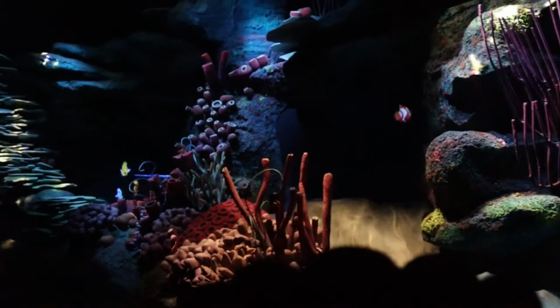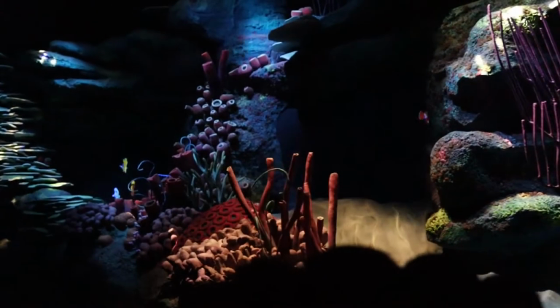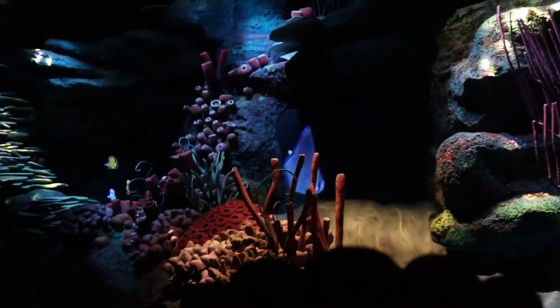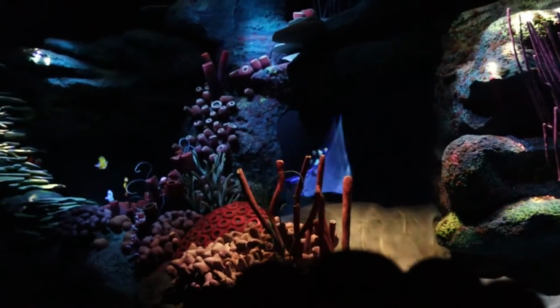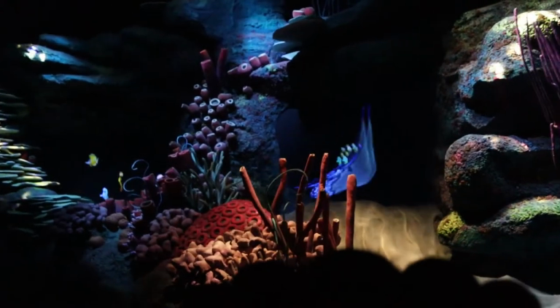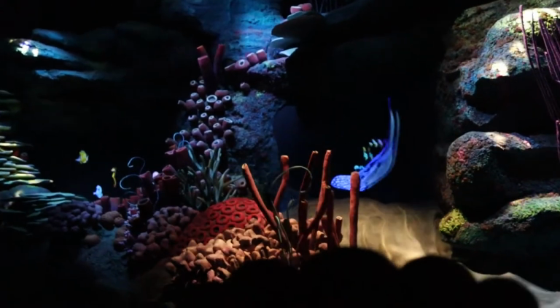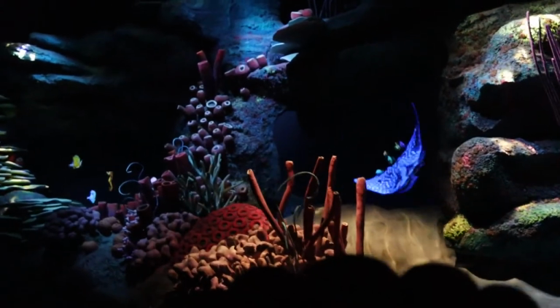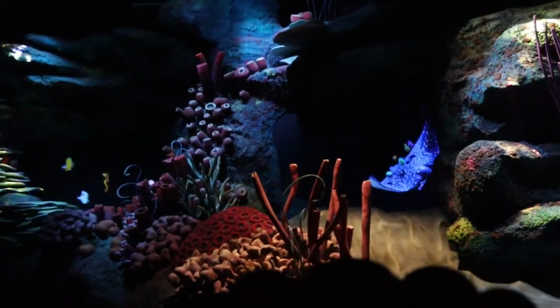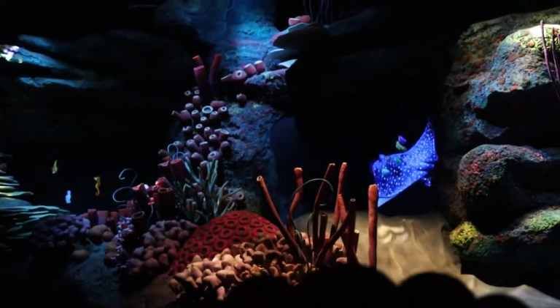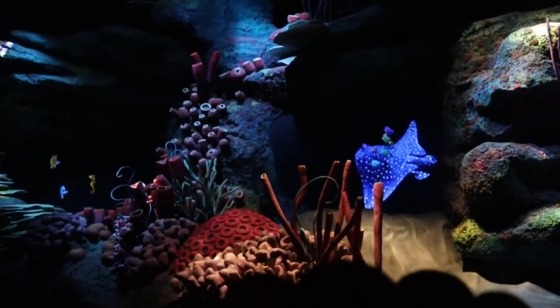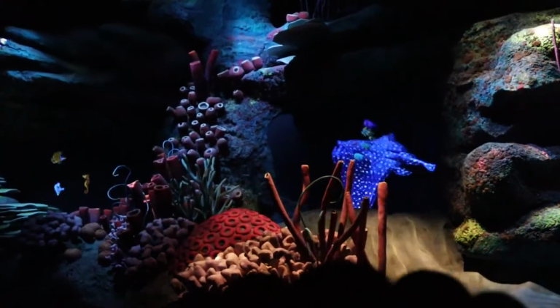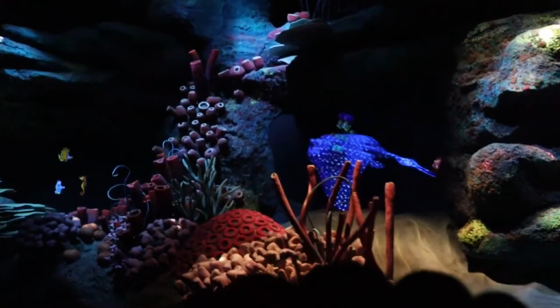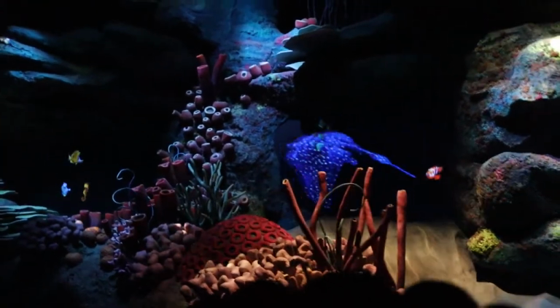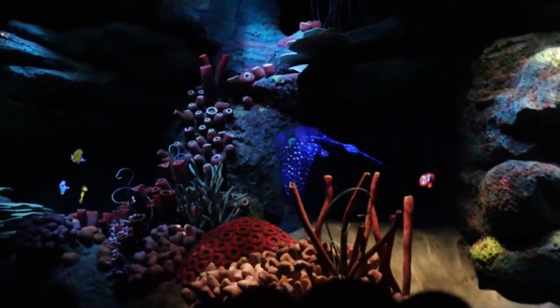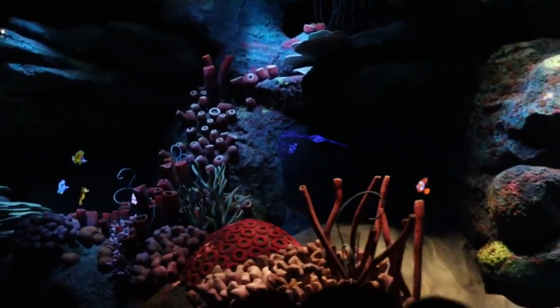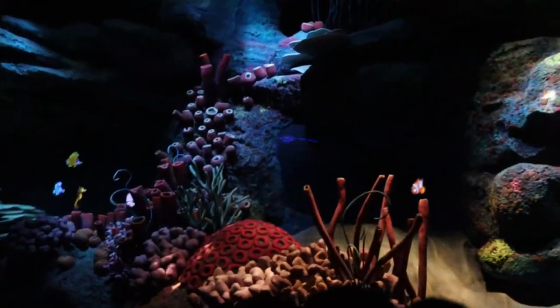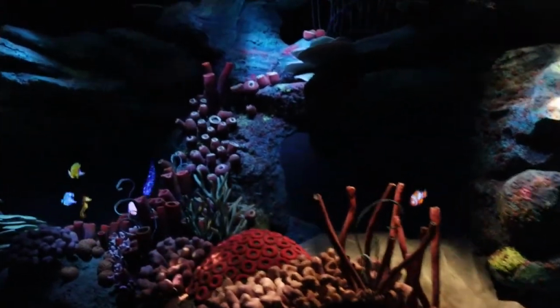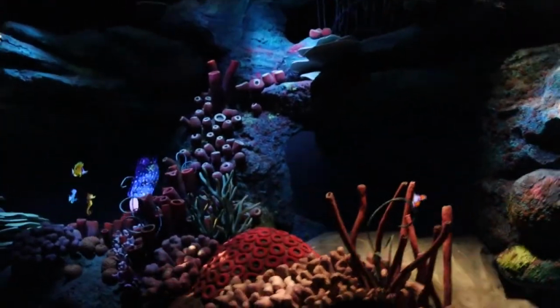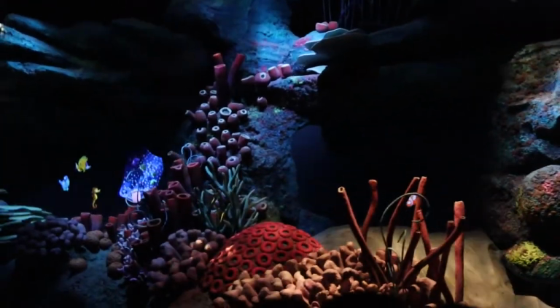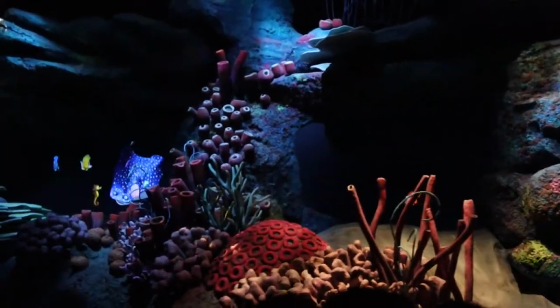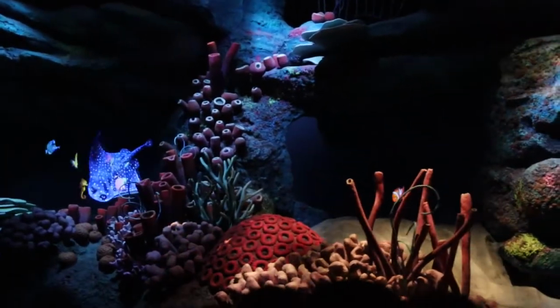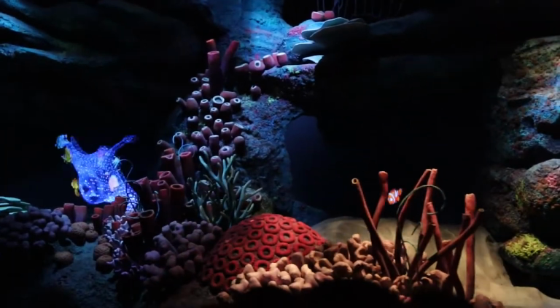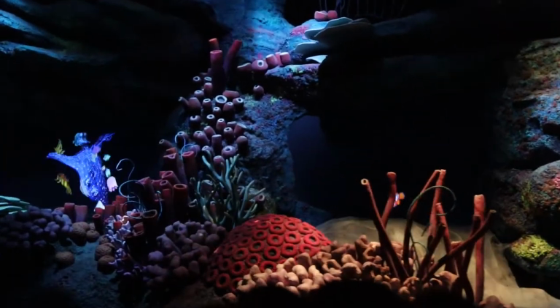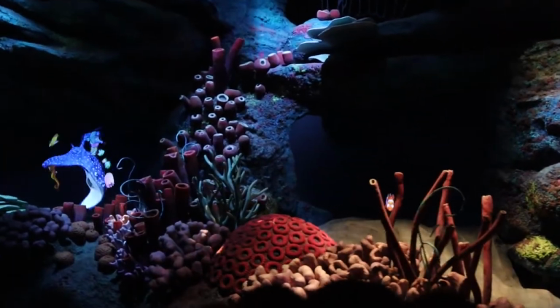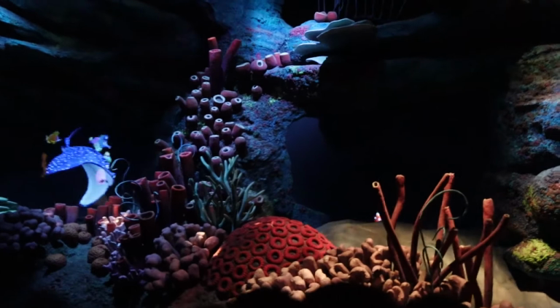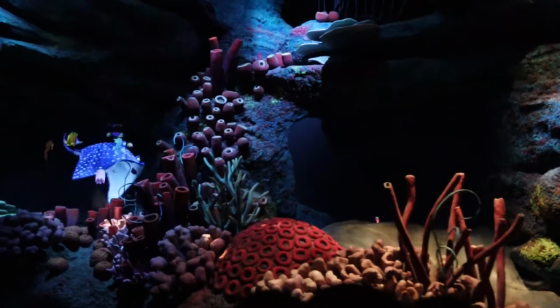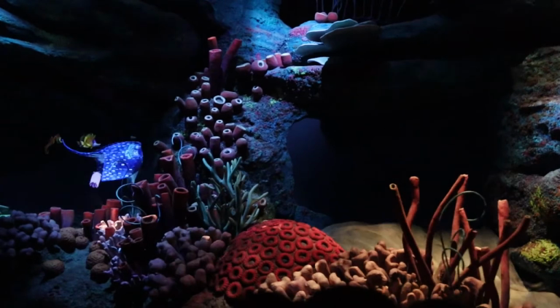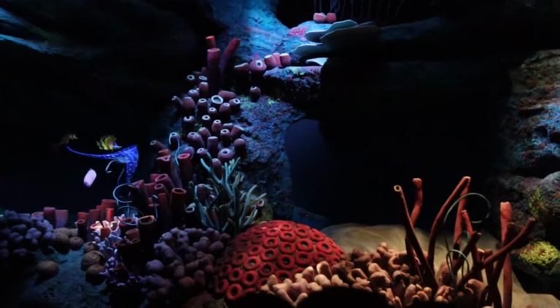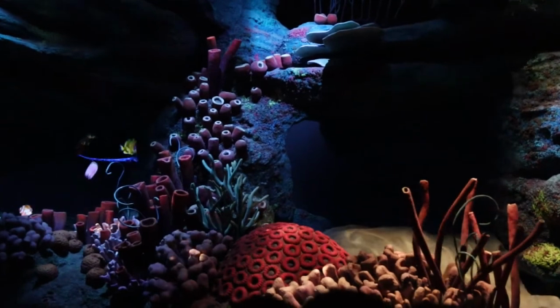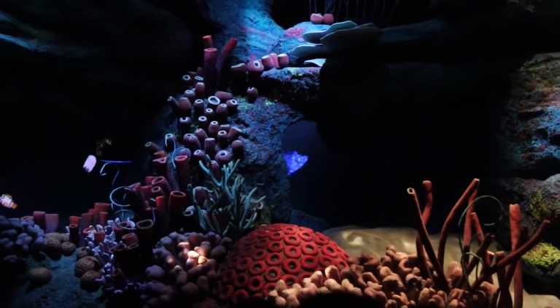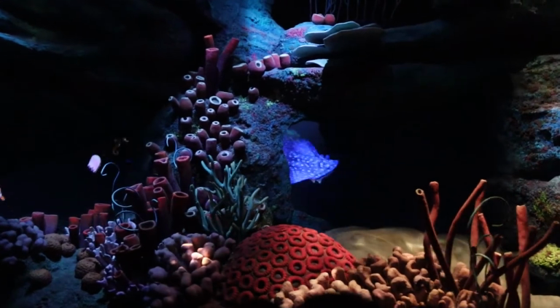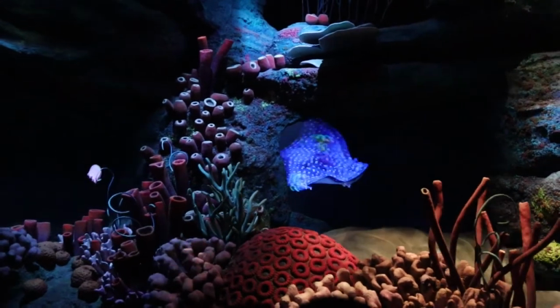Oh, science is great, there's so much to know, climb aboard explorers, it's time to go.